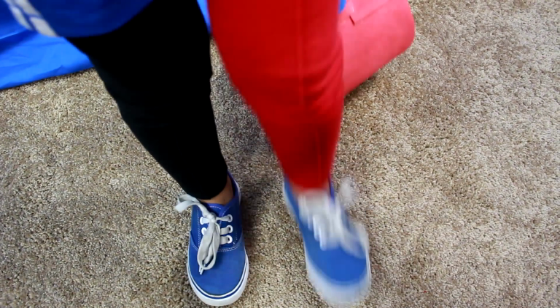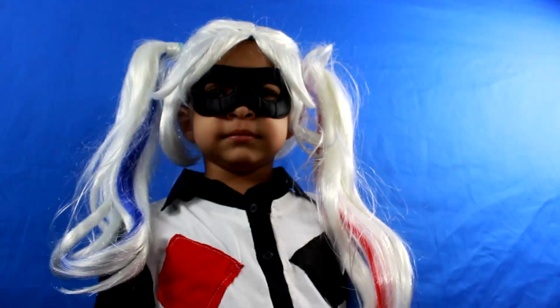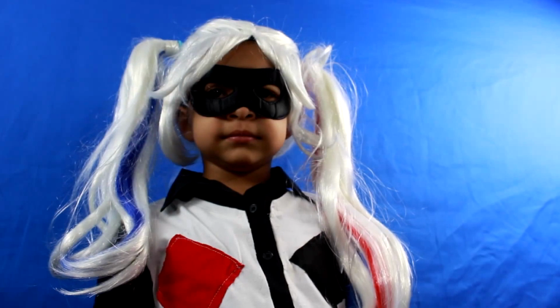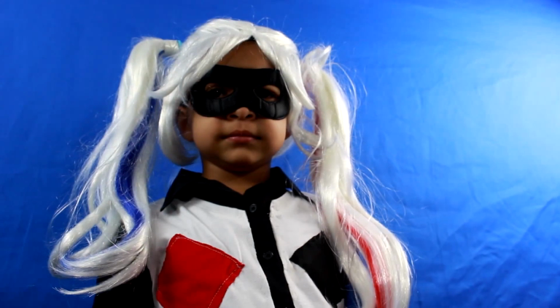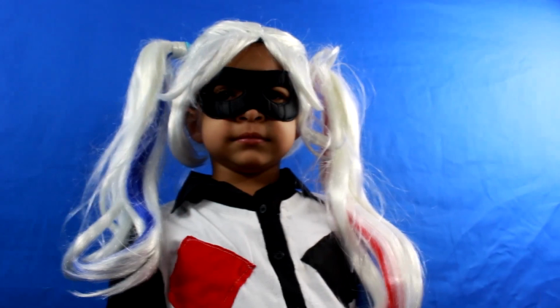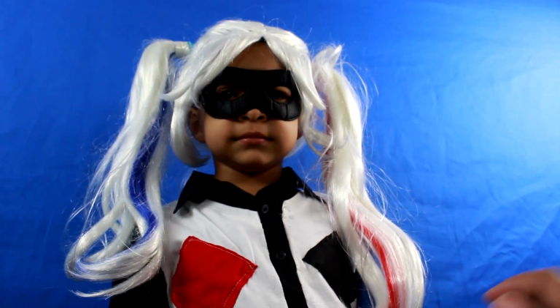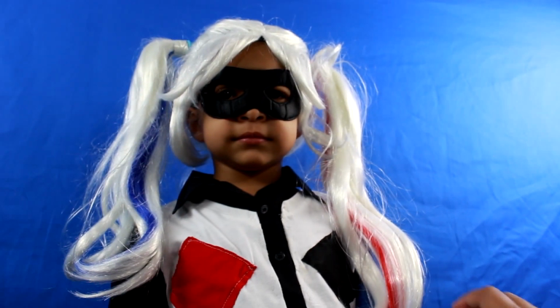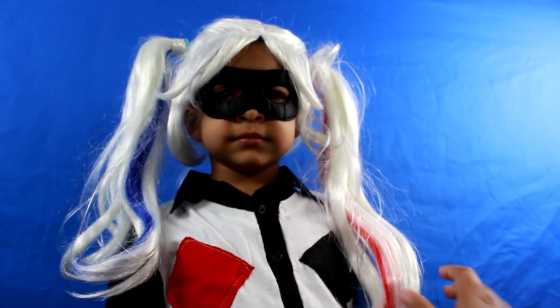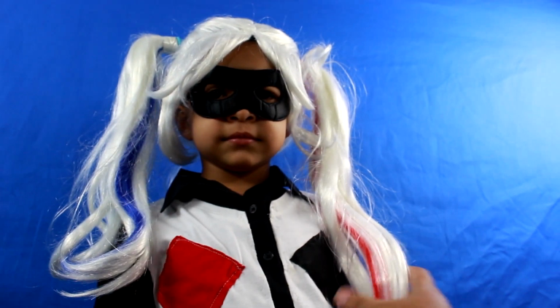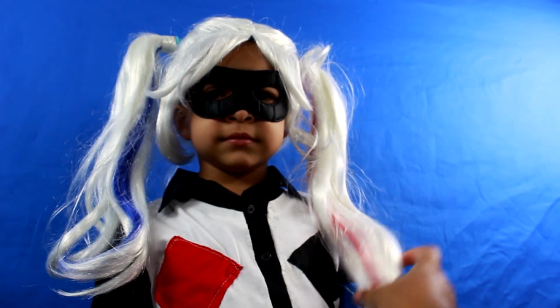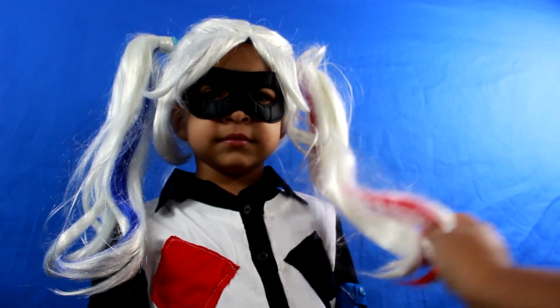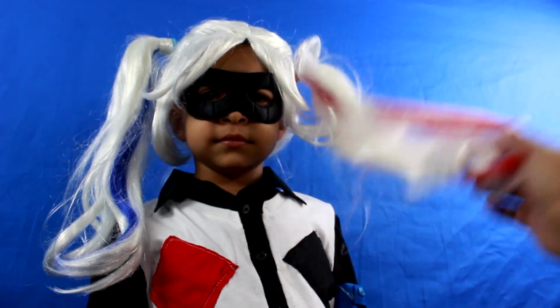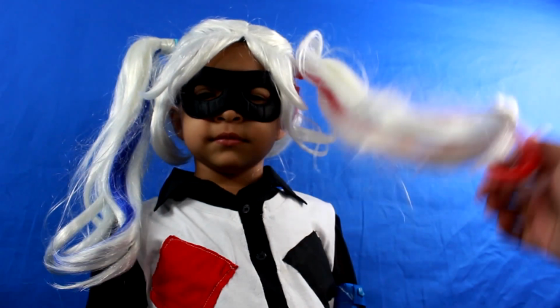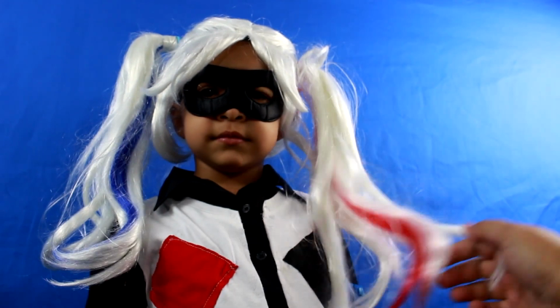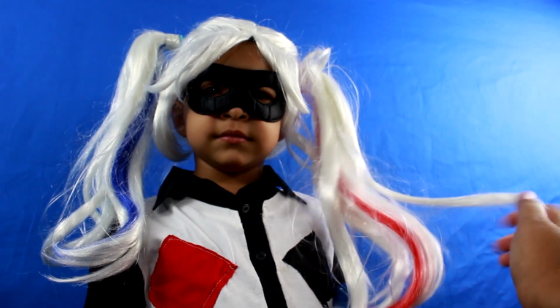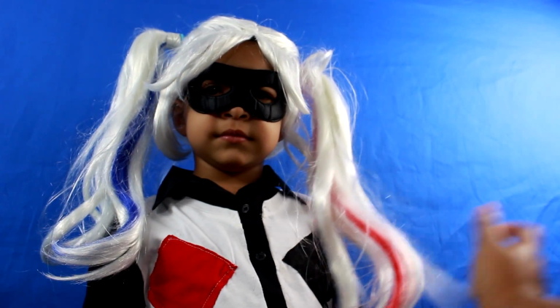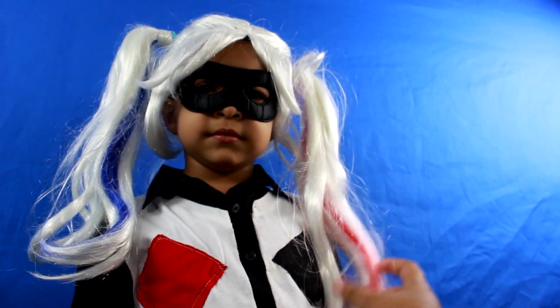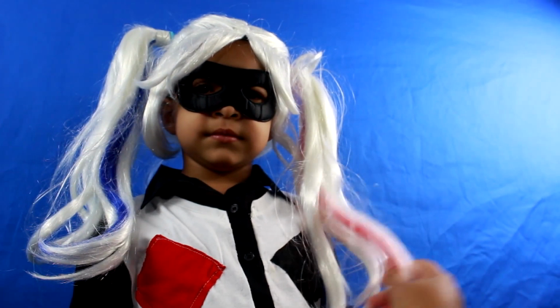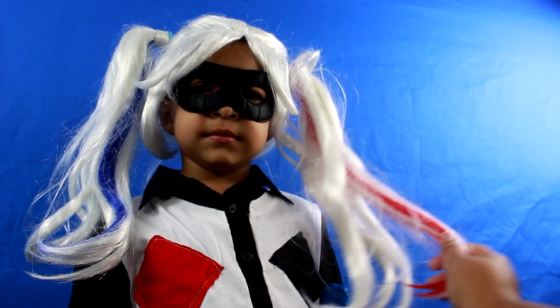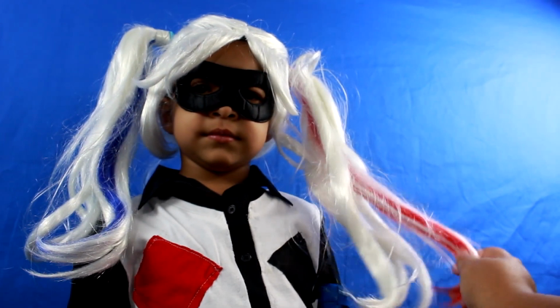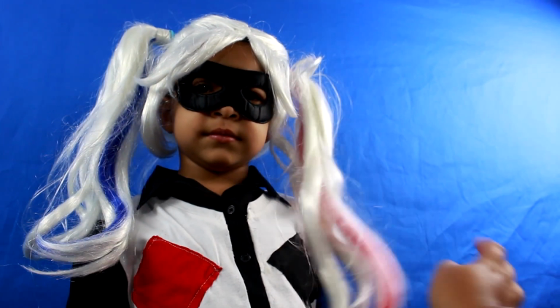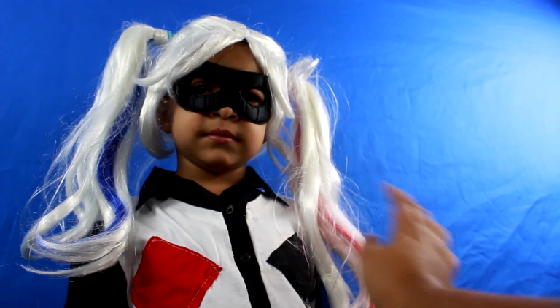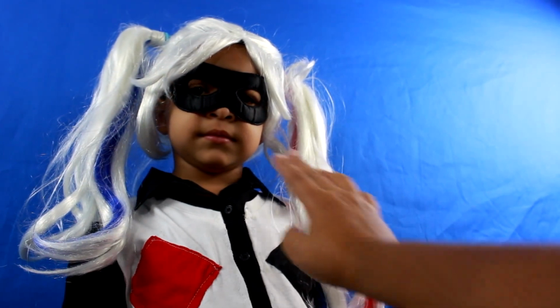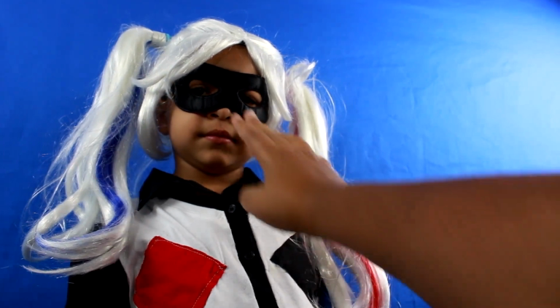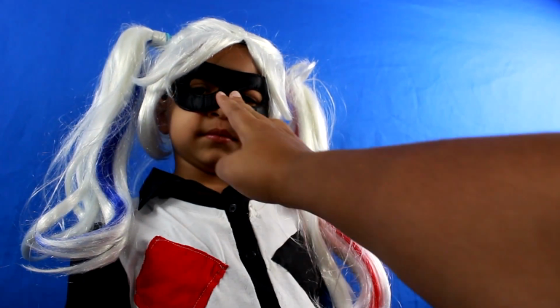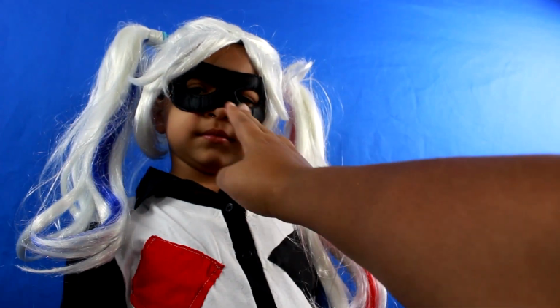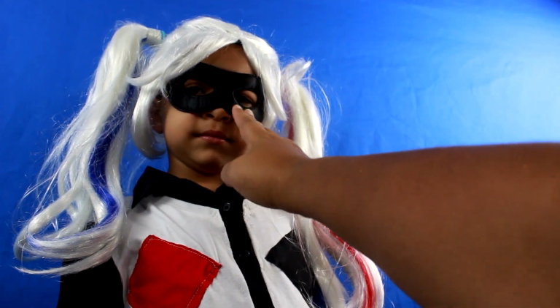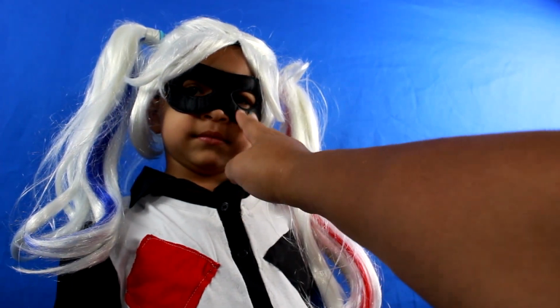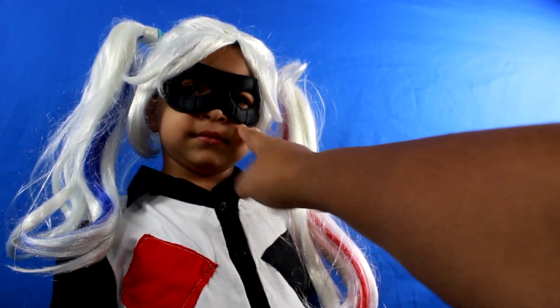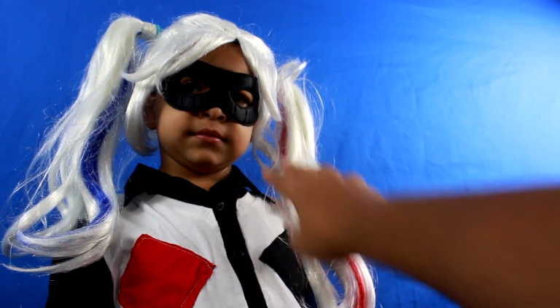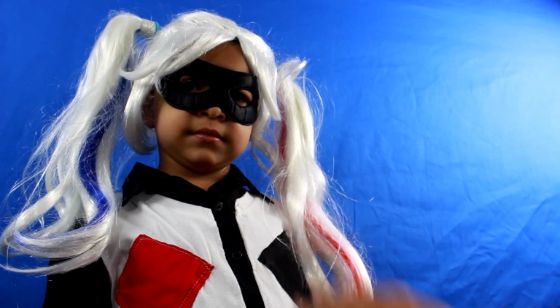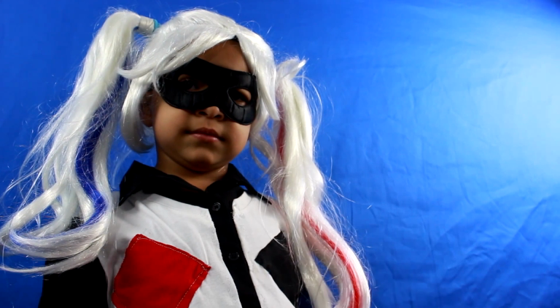For the Harley Quinn wig, we got the wig from Party City. And this is just your regular mask.